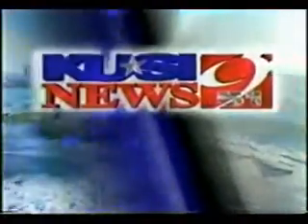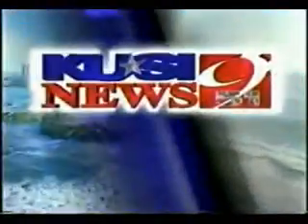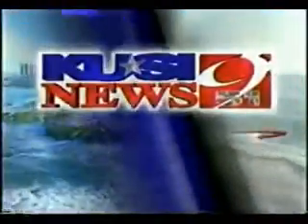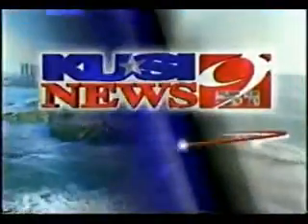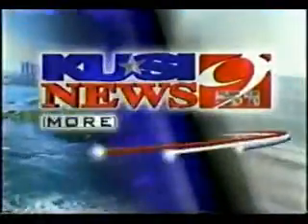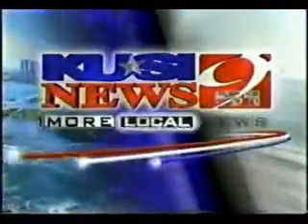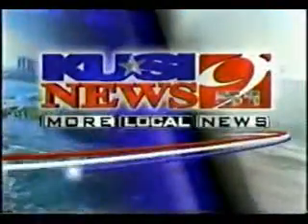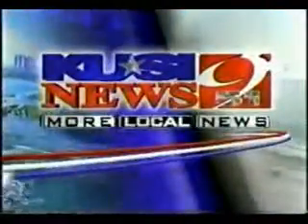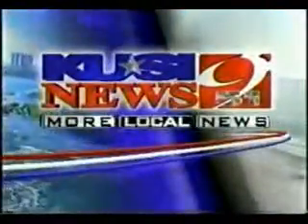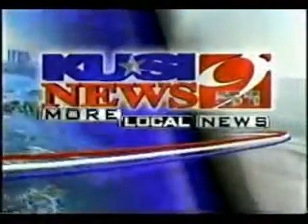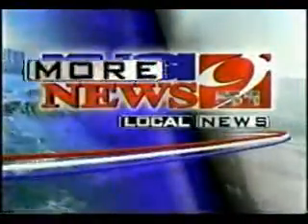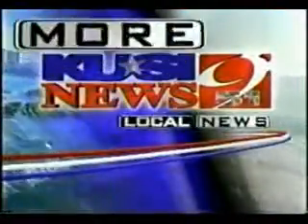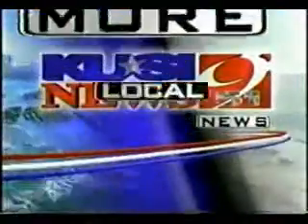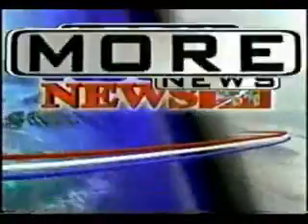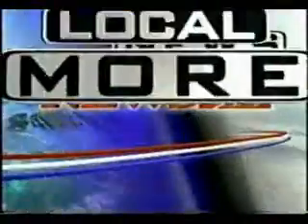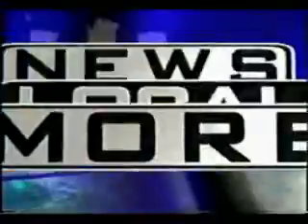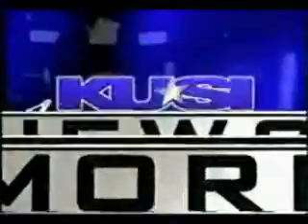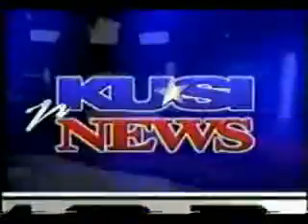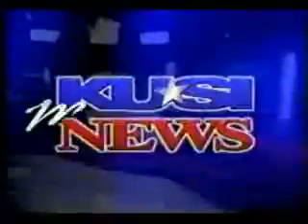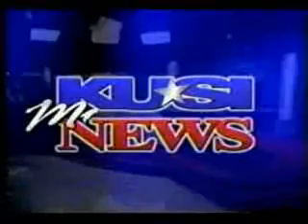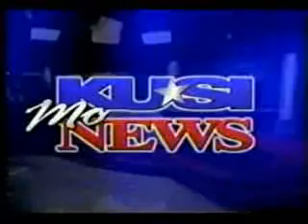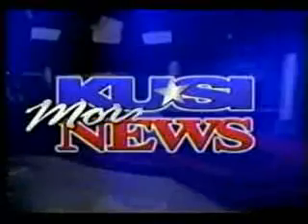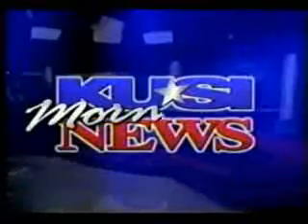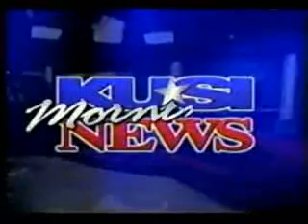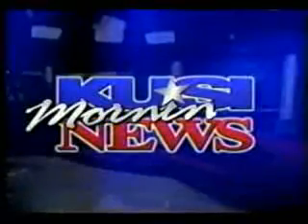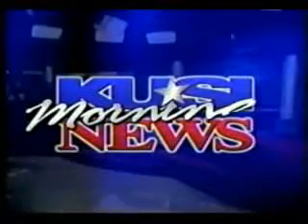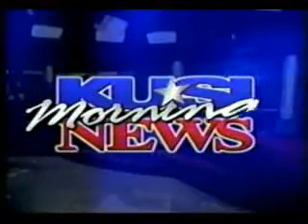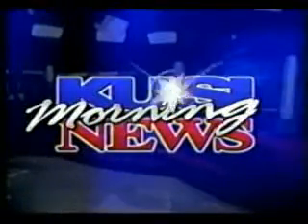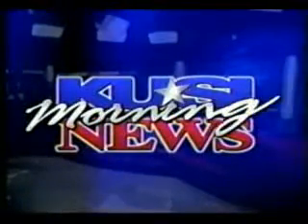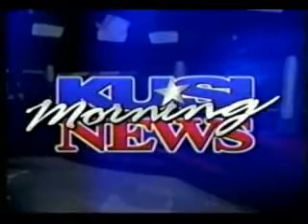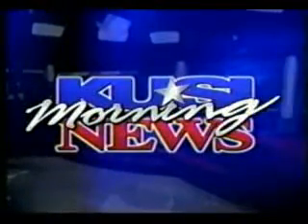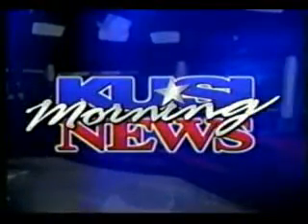Live from San Diego's more local news station, this is the KUSI Morning News.